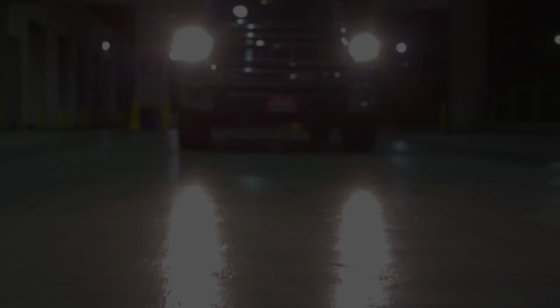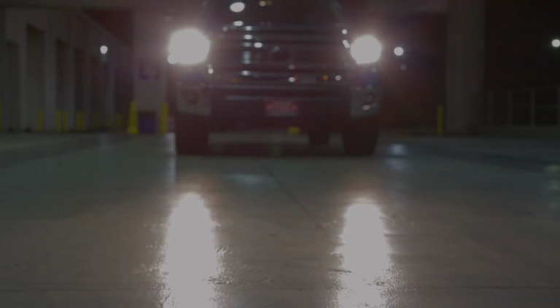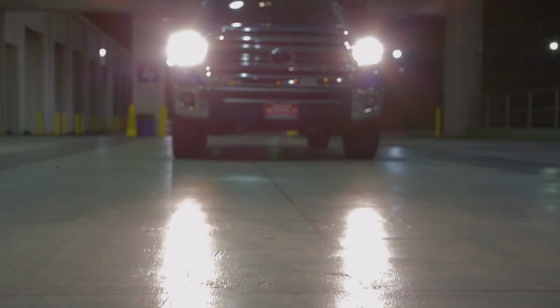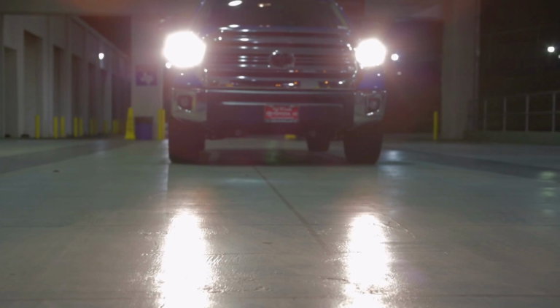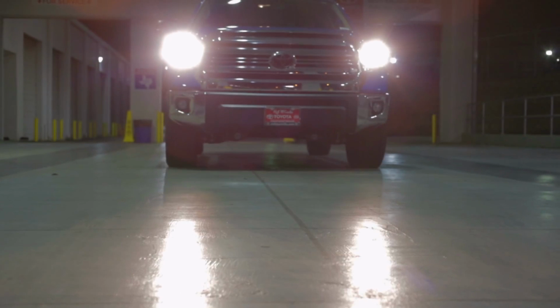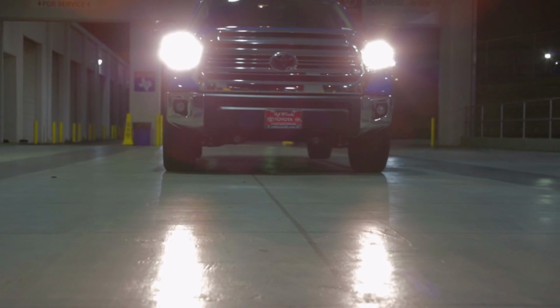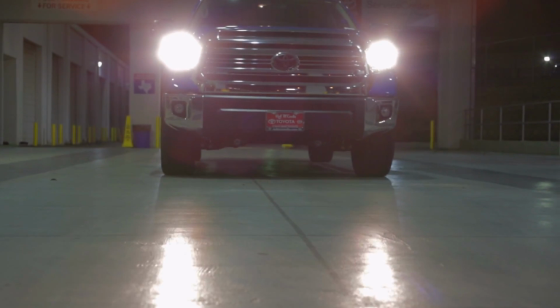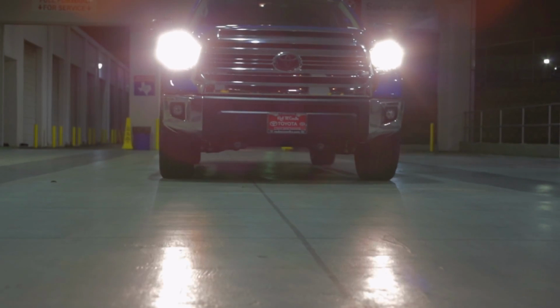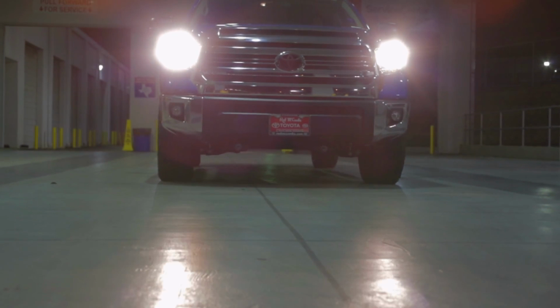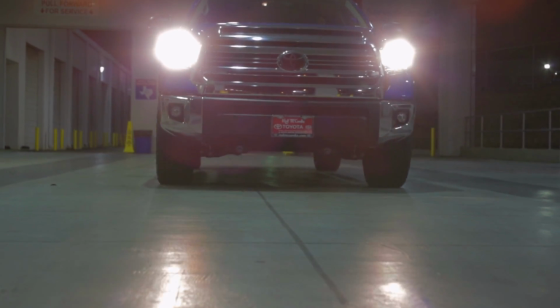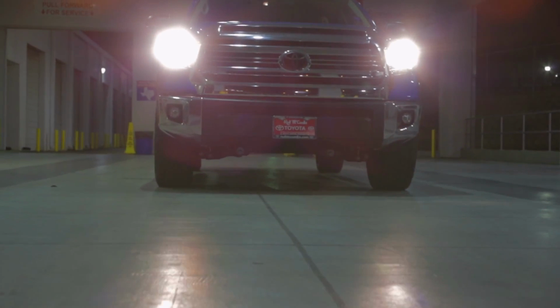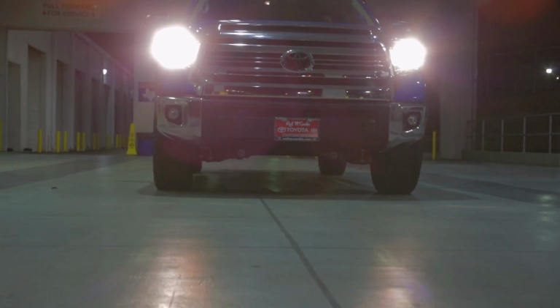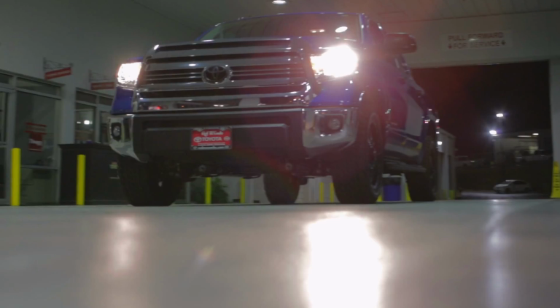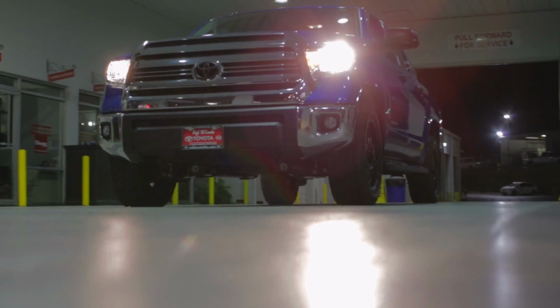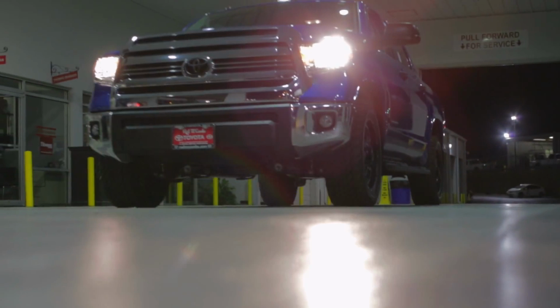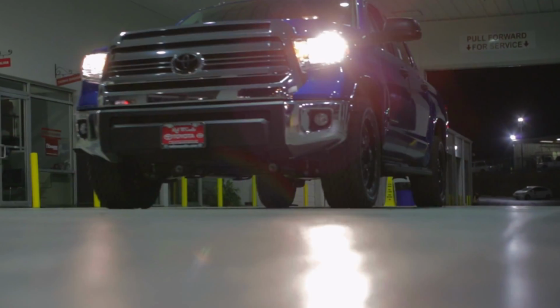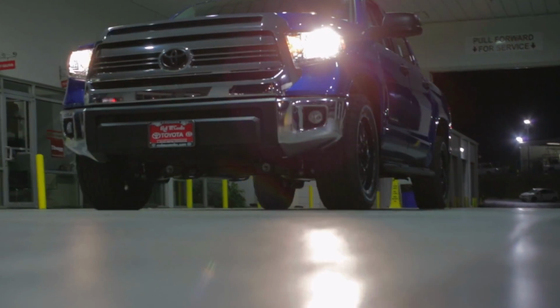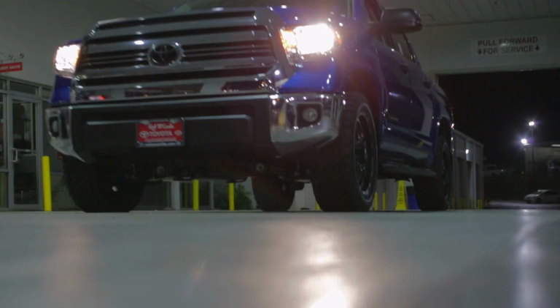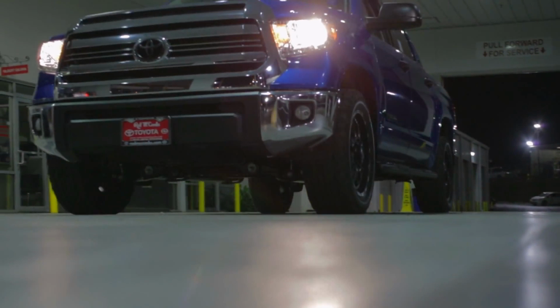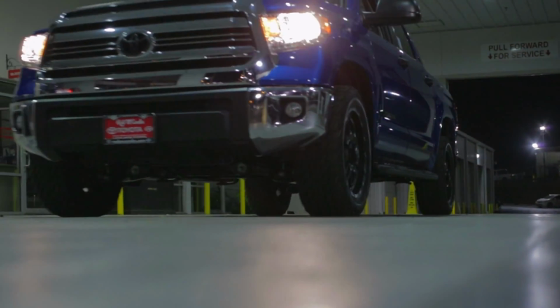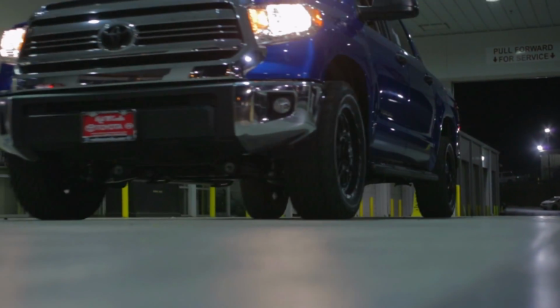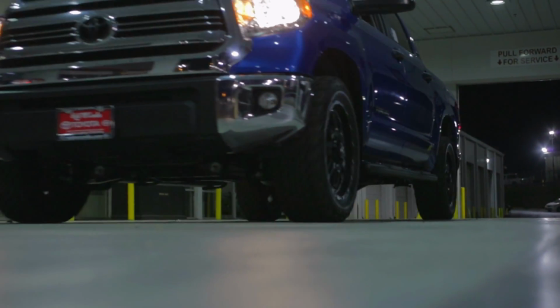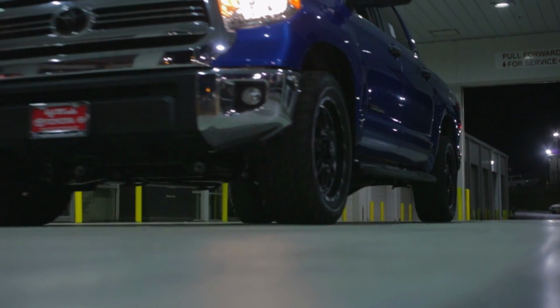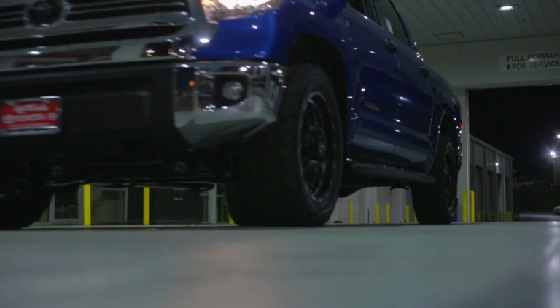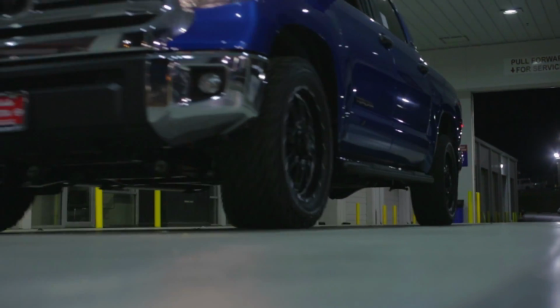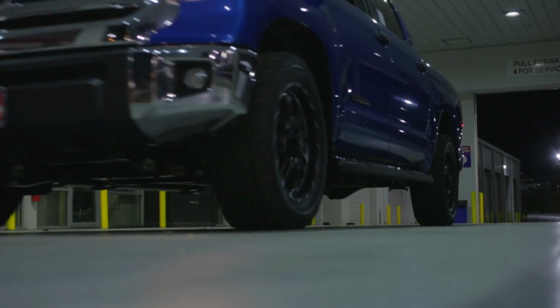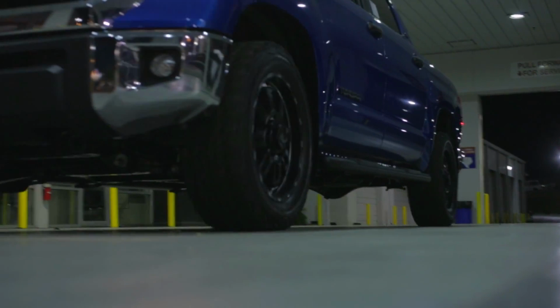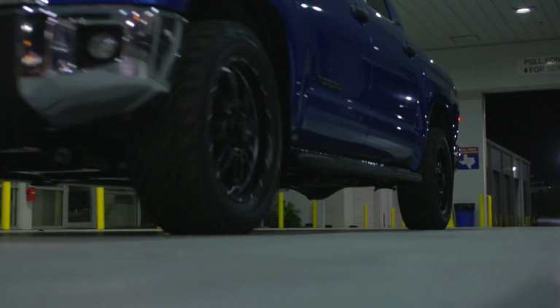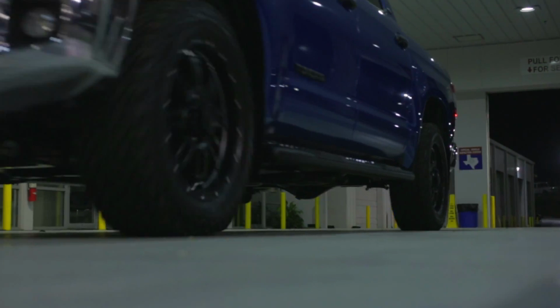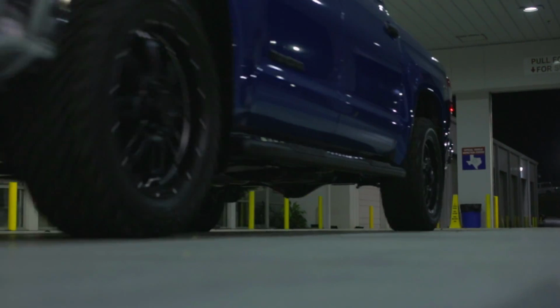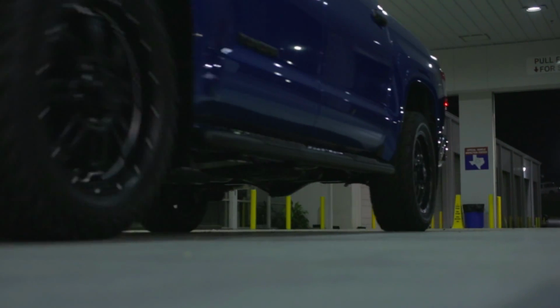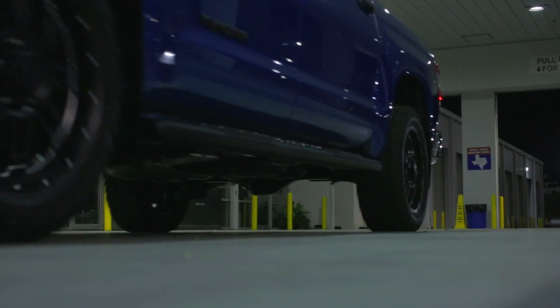Loaded with attitude and full of power, the Toyota Tundra will turn heads and make an impression.